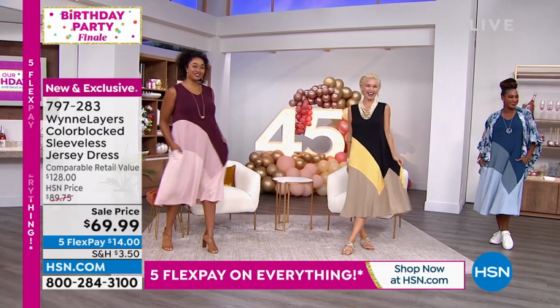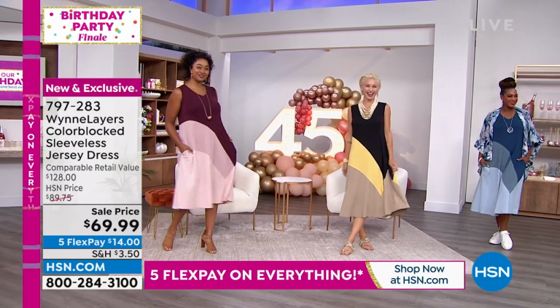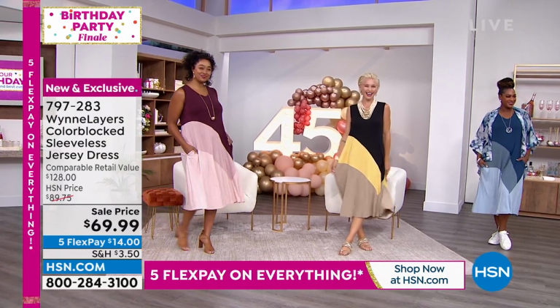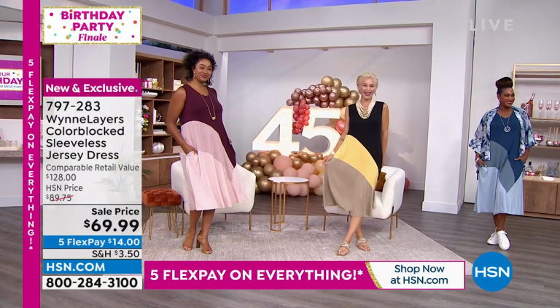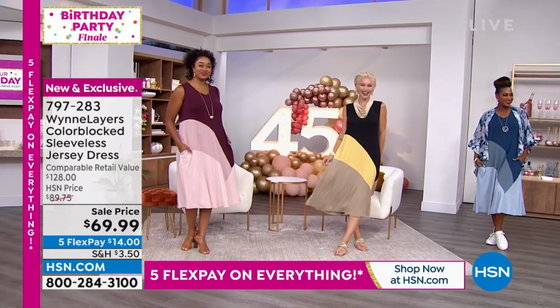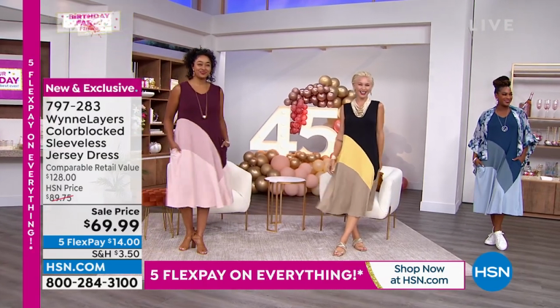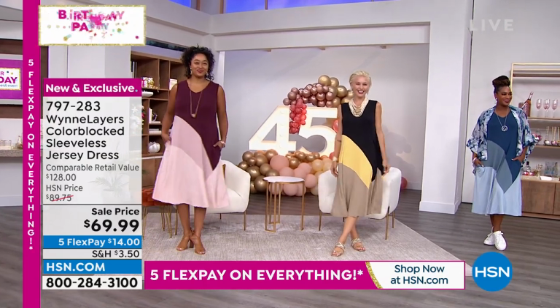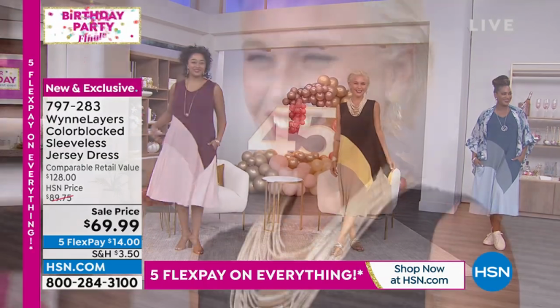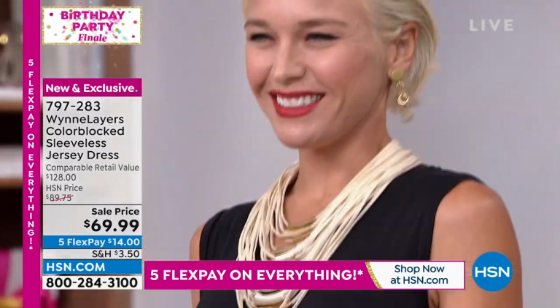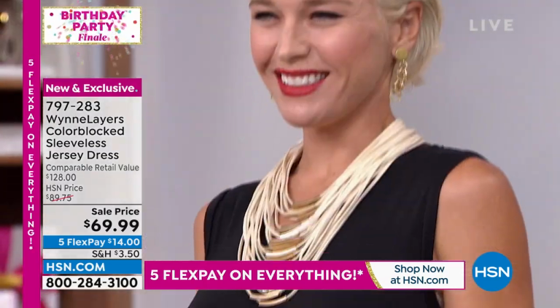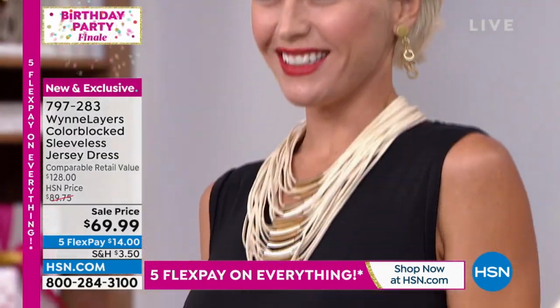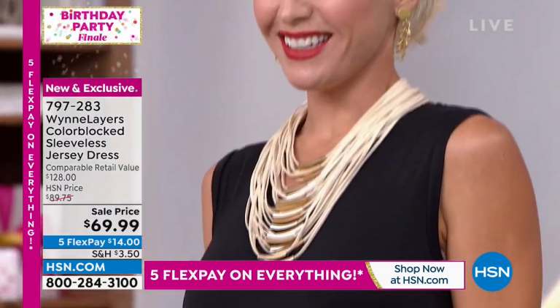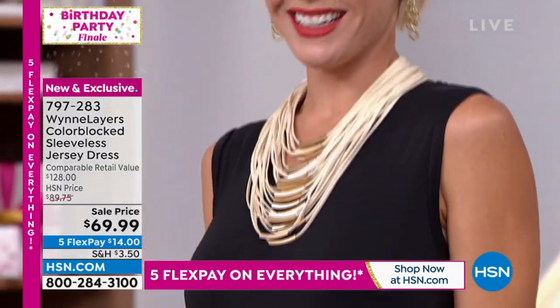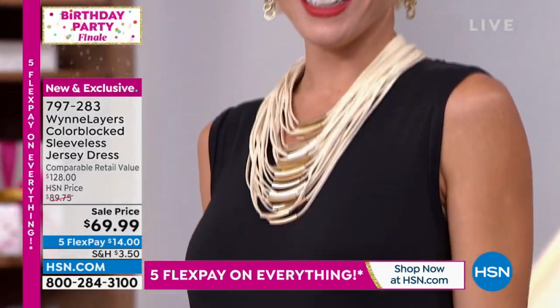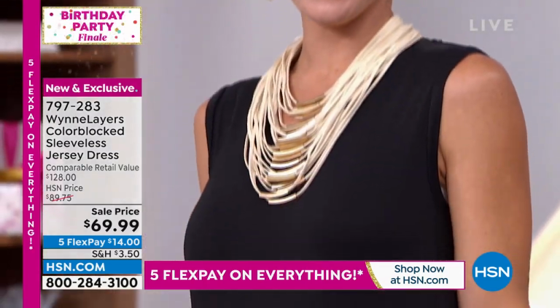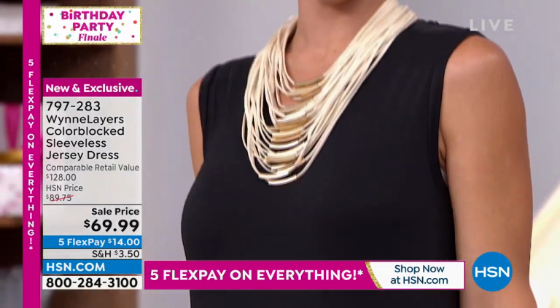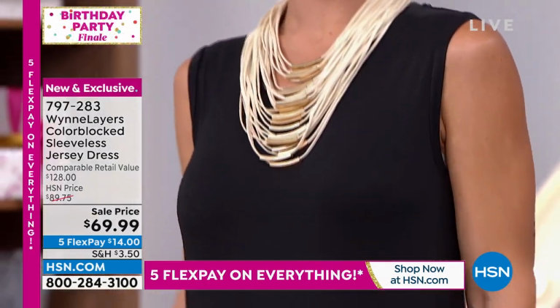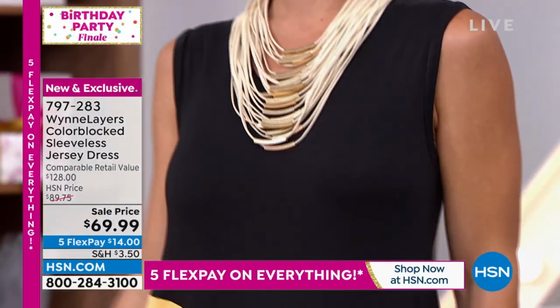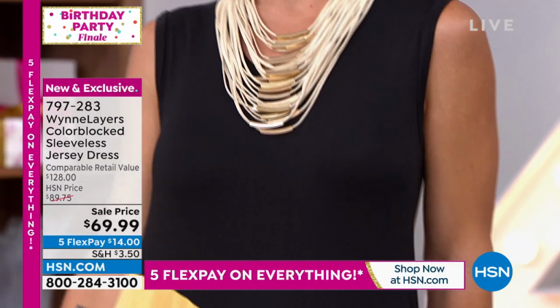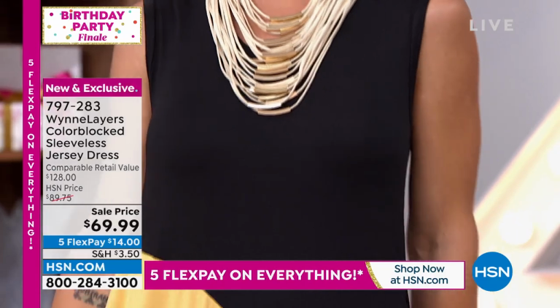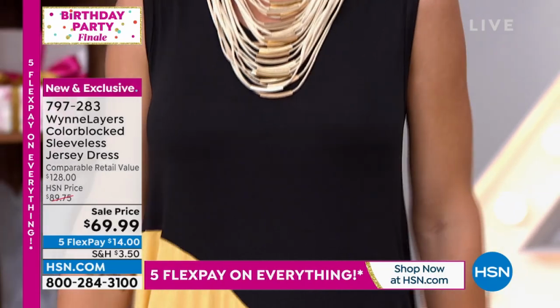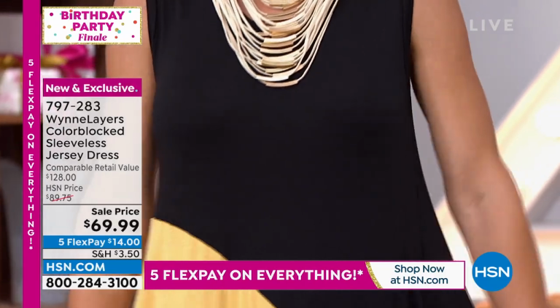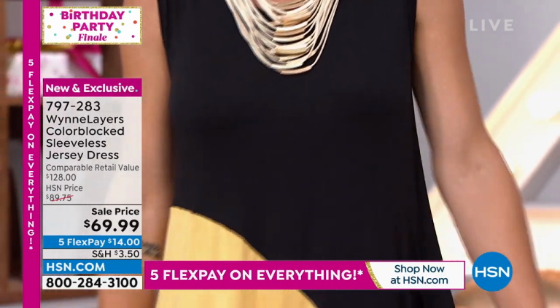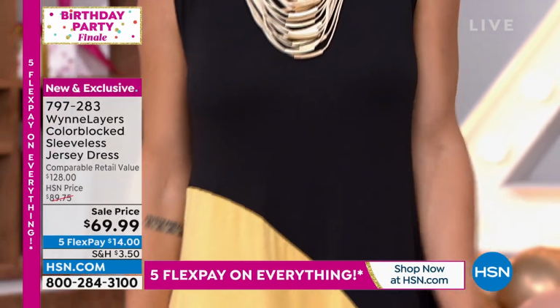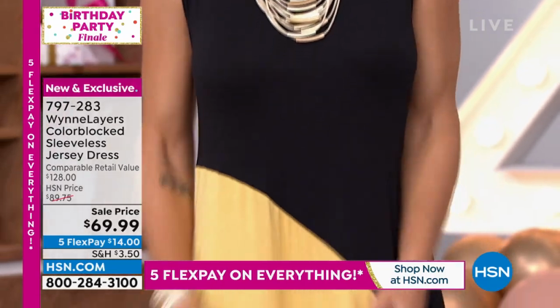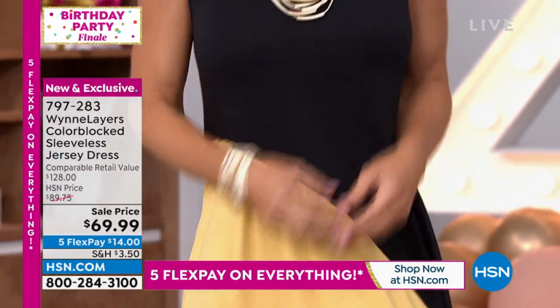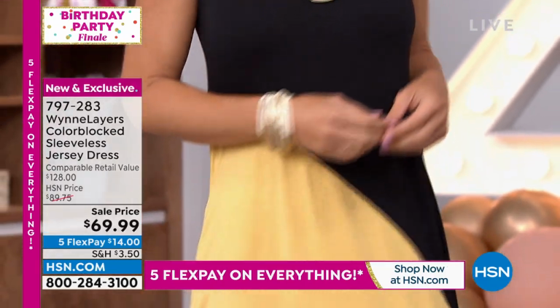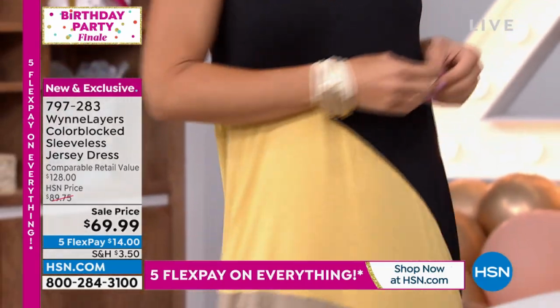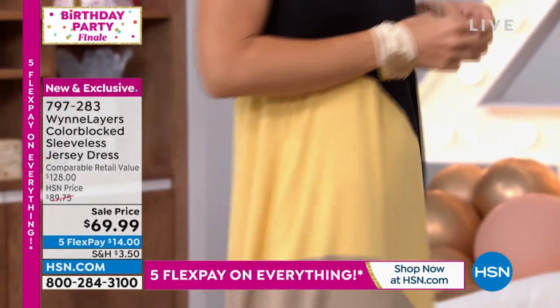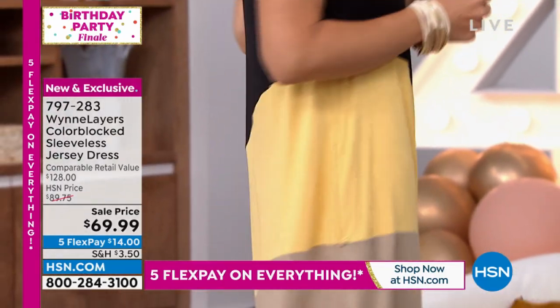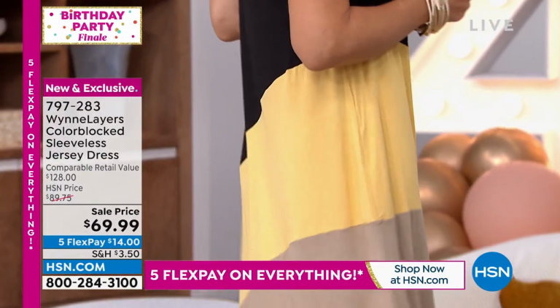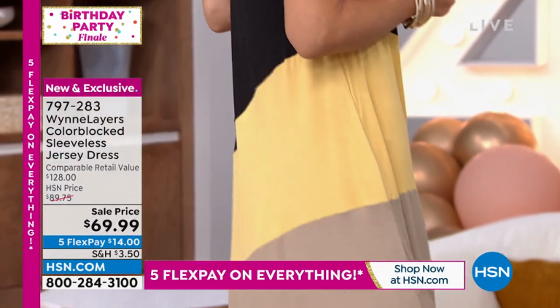It's just comfy, it's easy, it's soft, it's feminine. You can dress it up or dress it down.